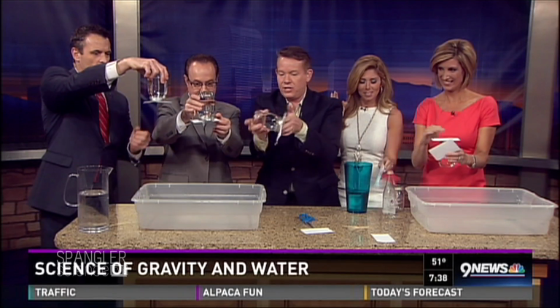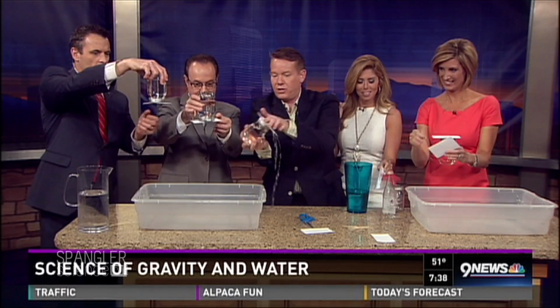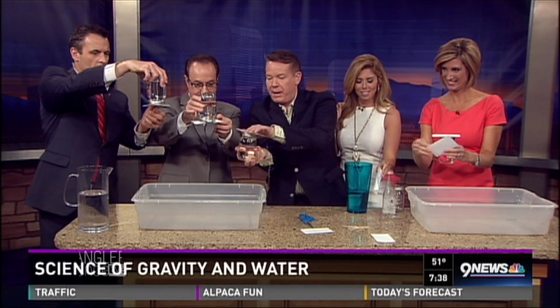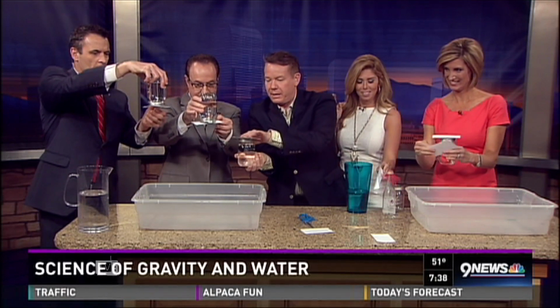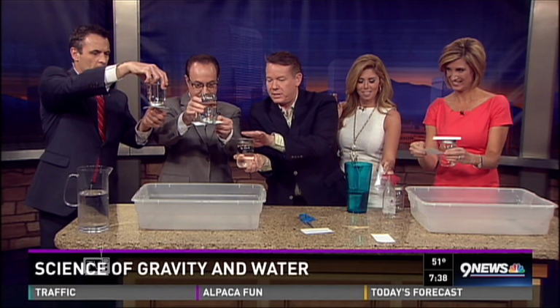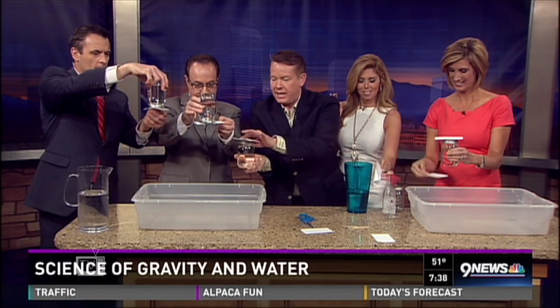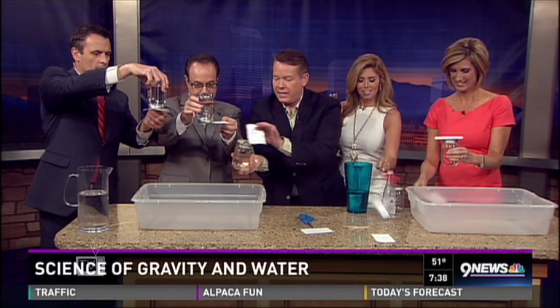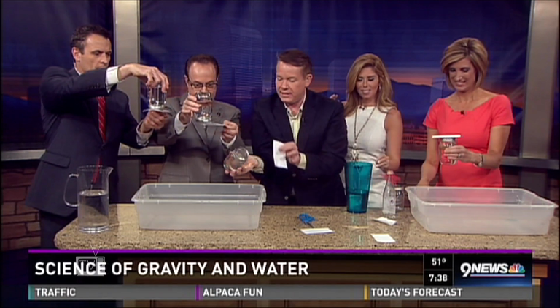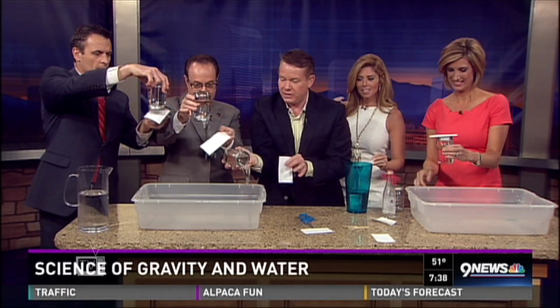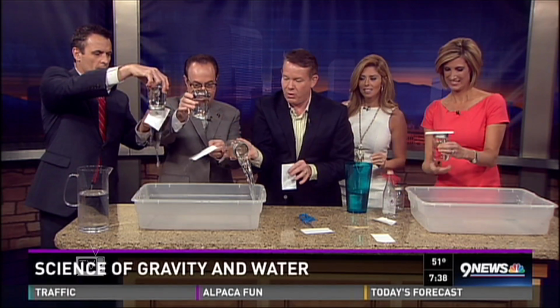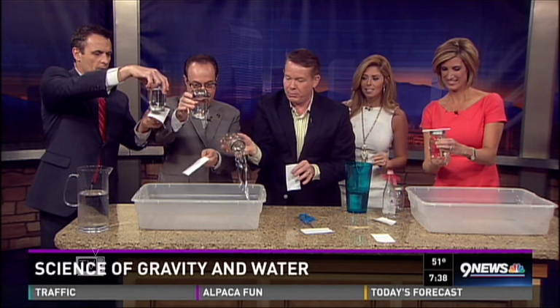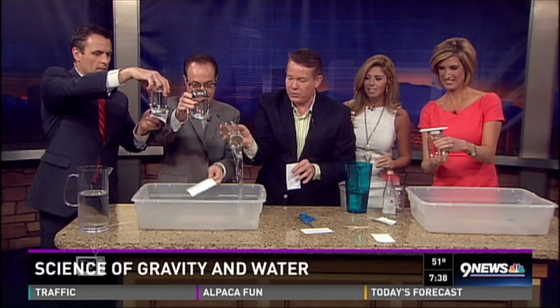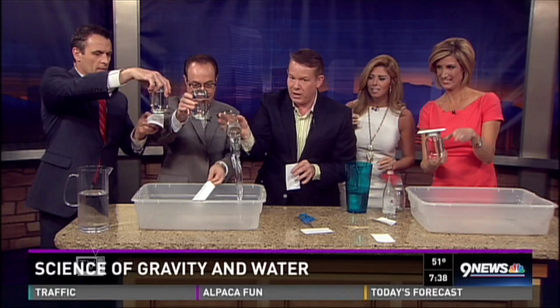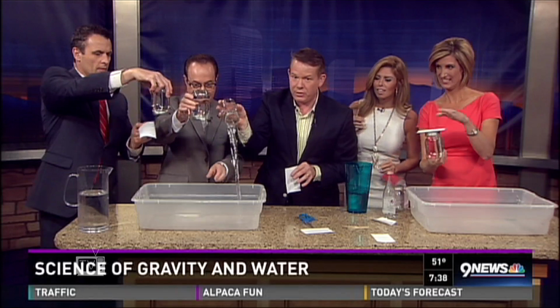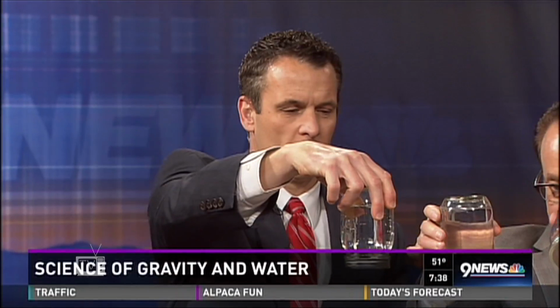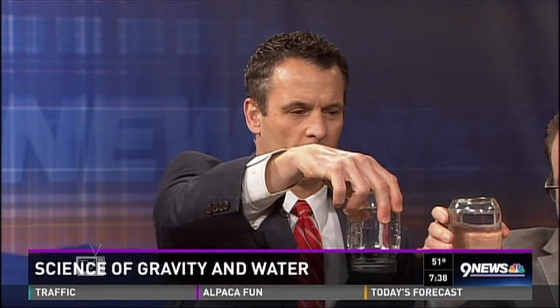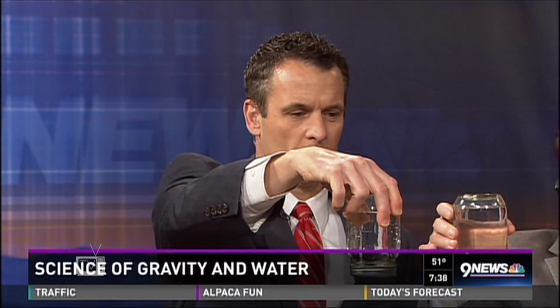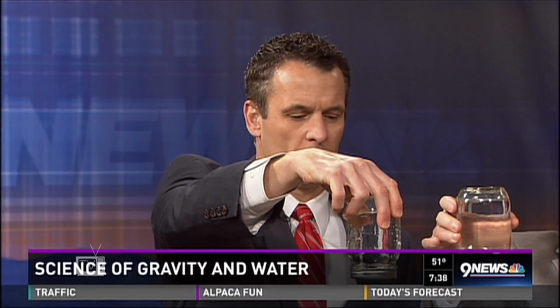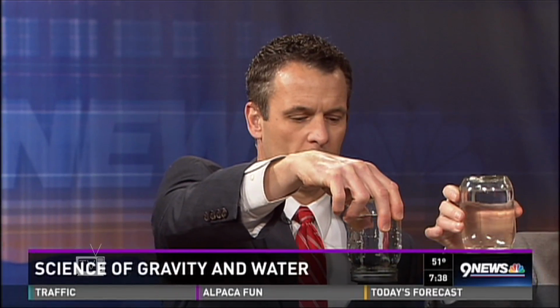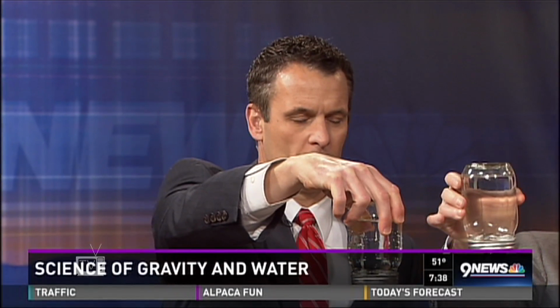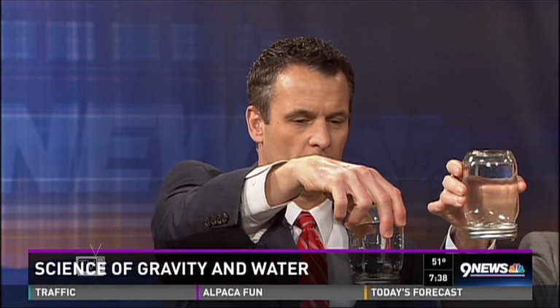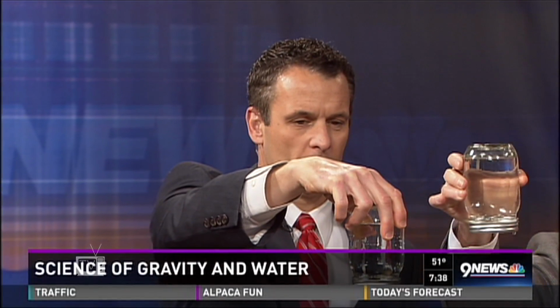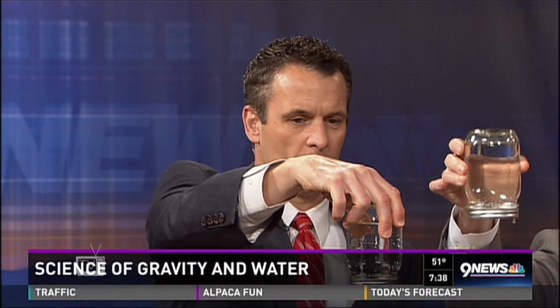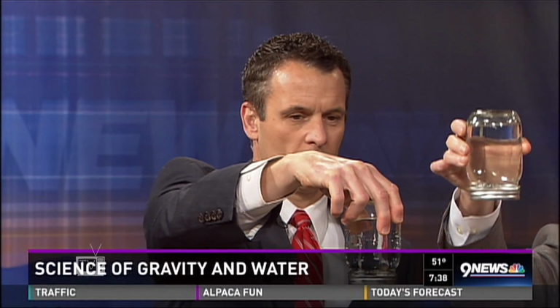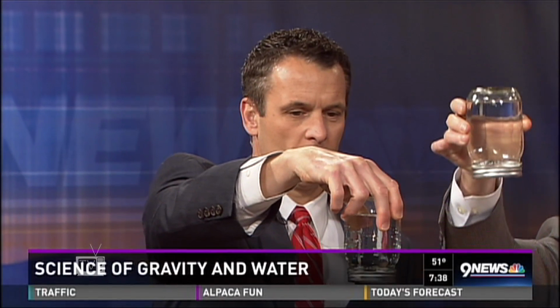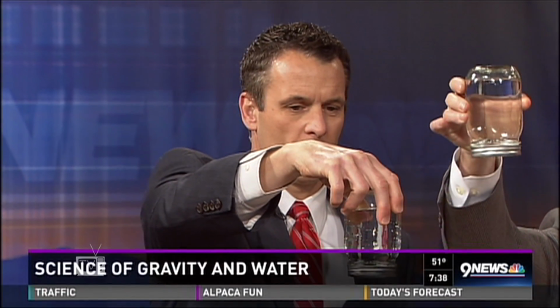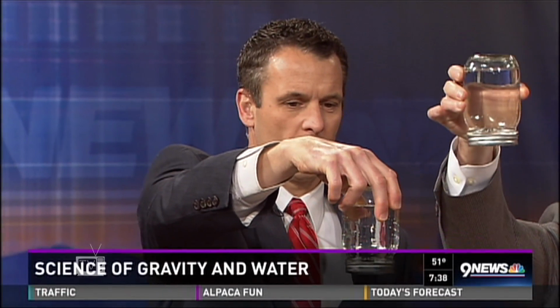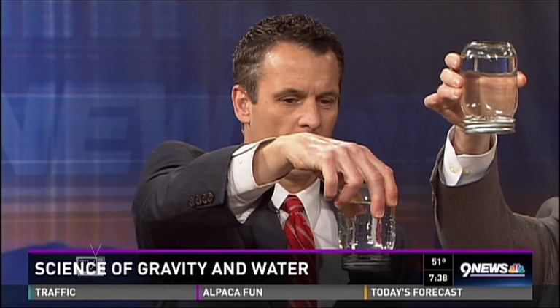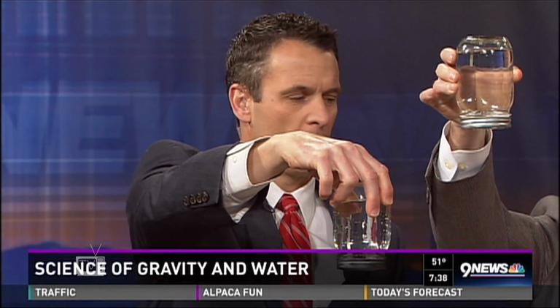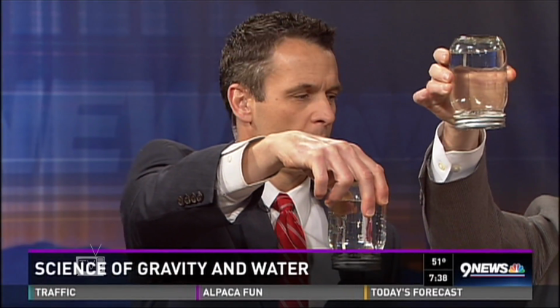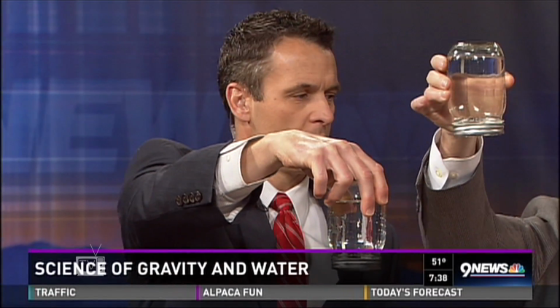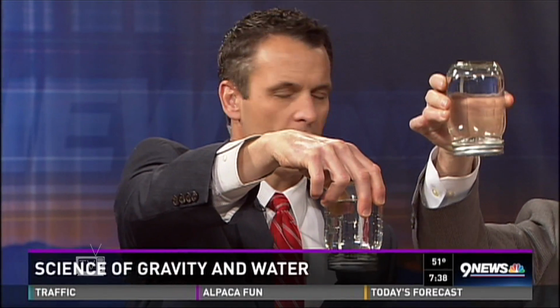Now you turn it back upside down like this and the water pours out with no problem at all. It really looks like magic, doesn't it? Is that wild?